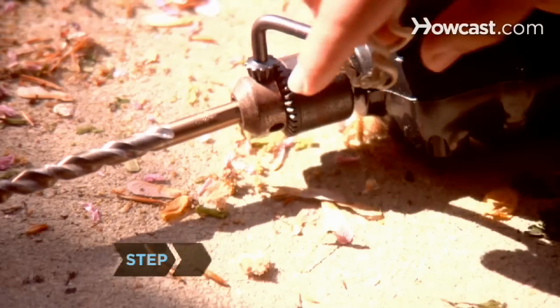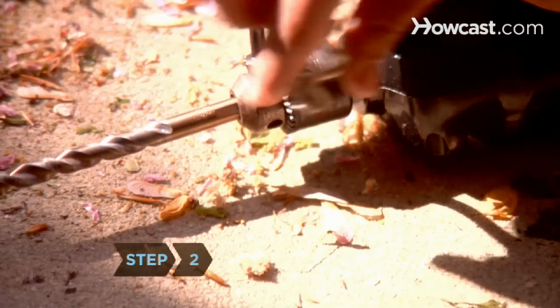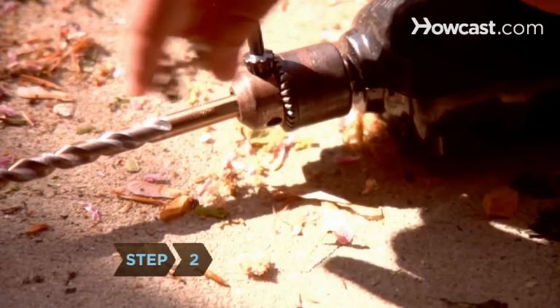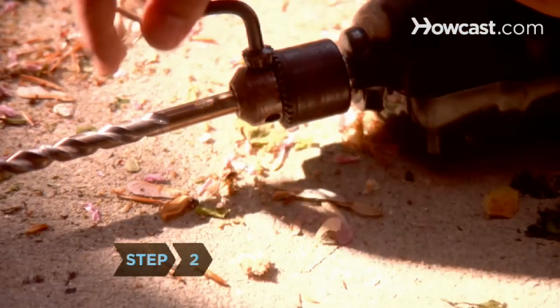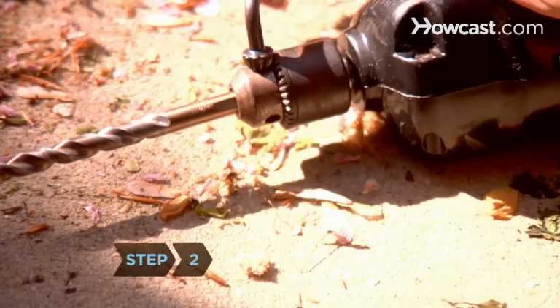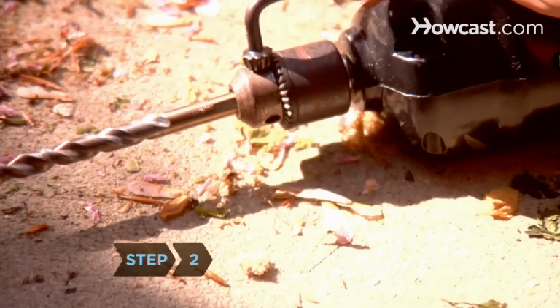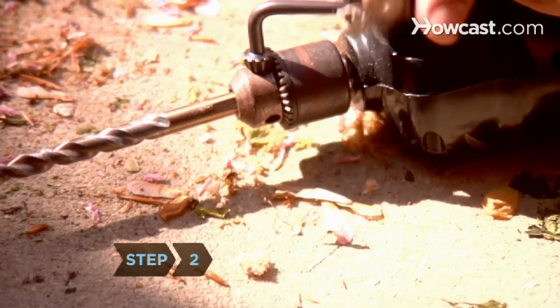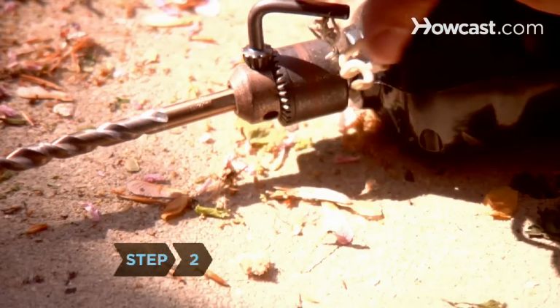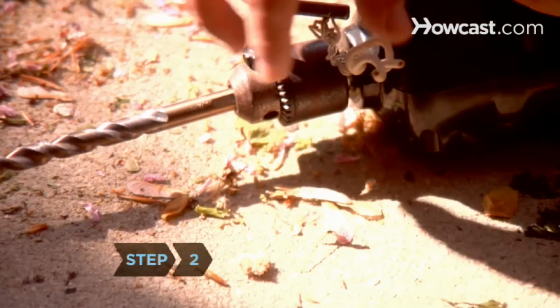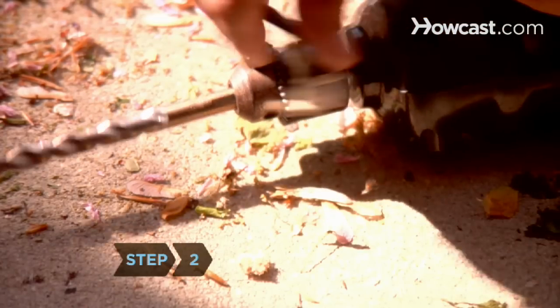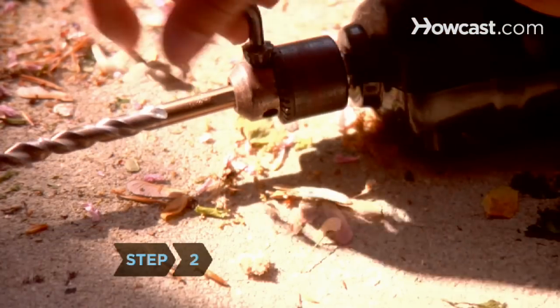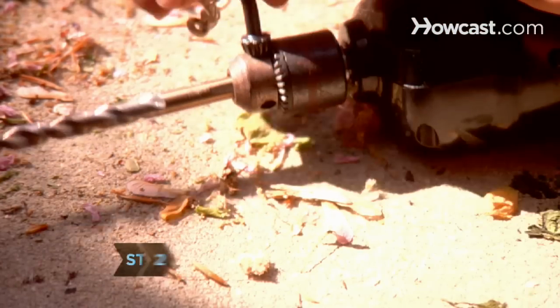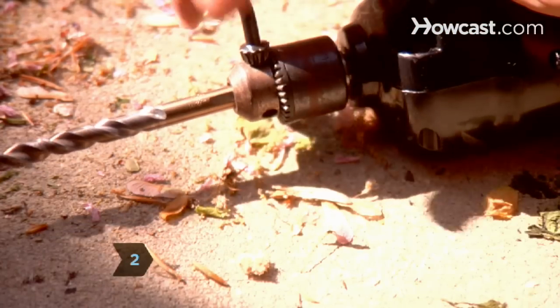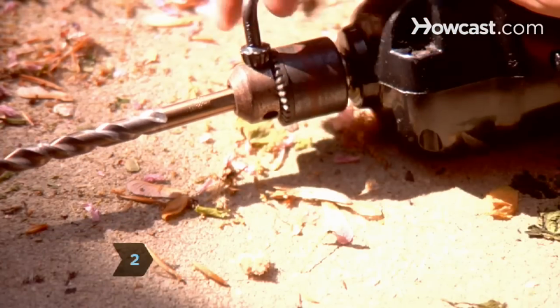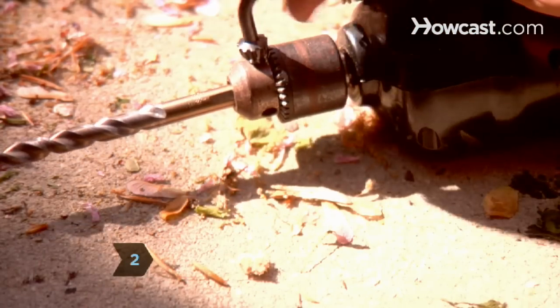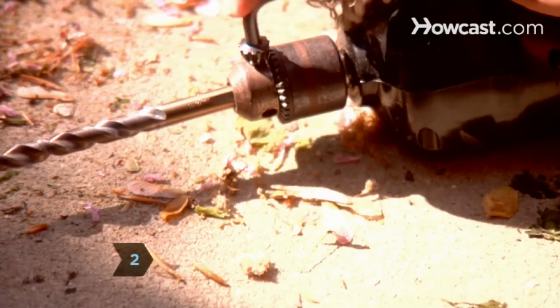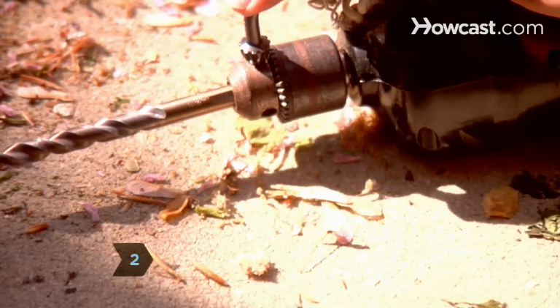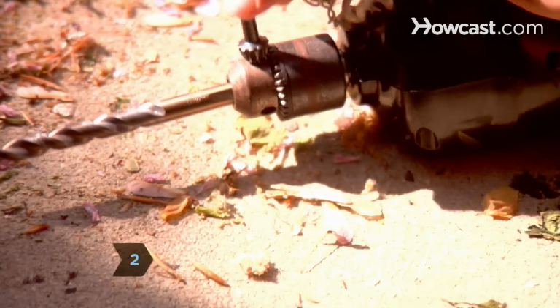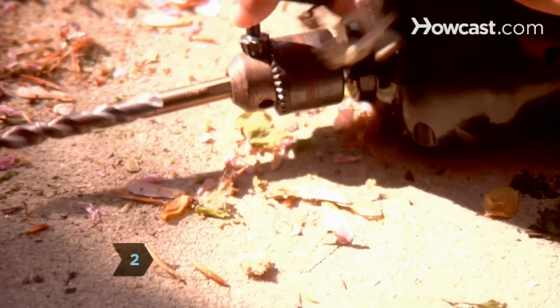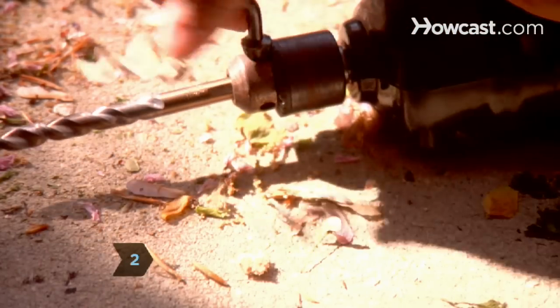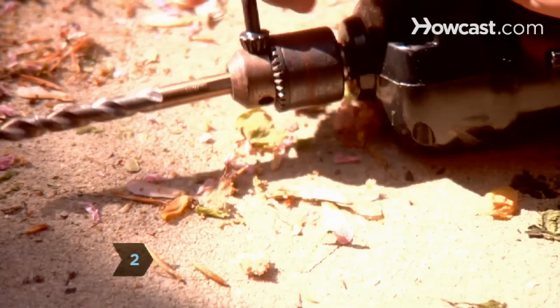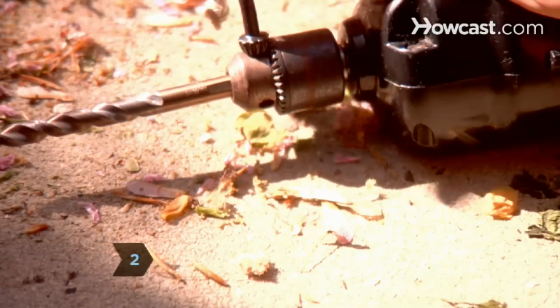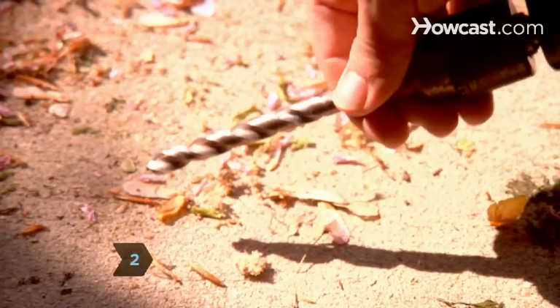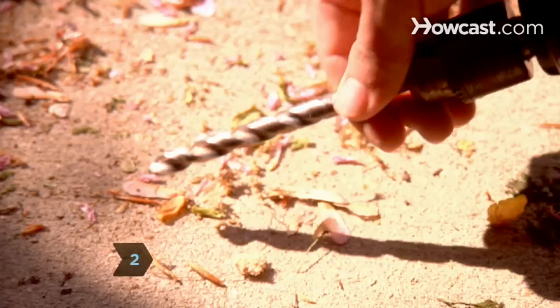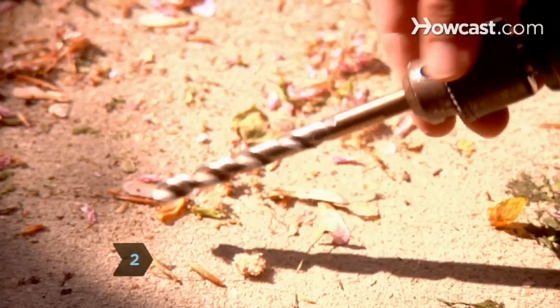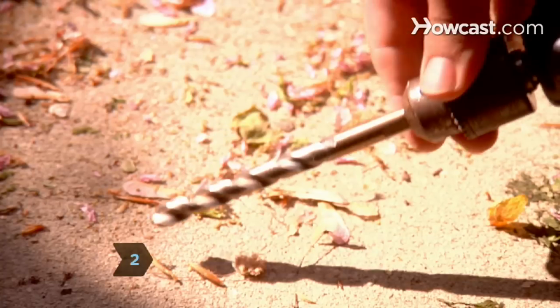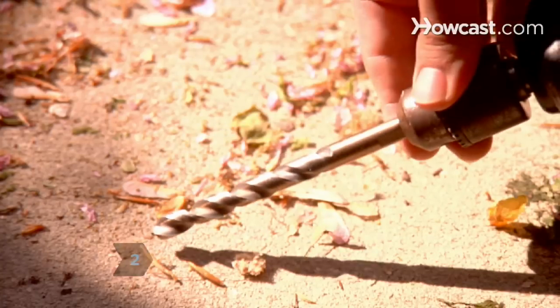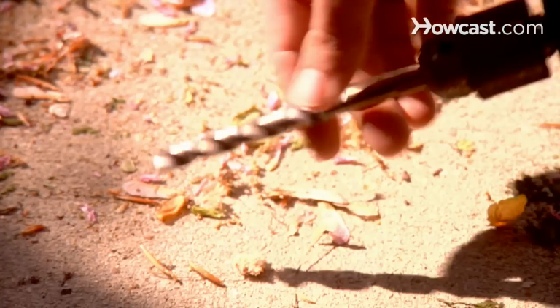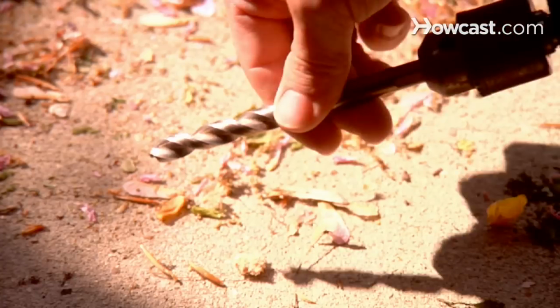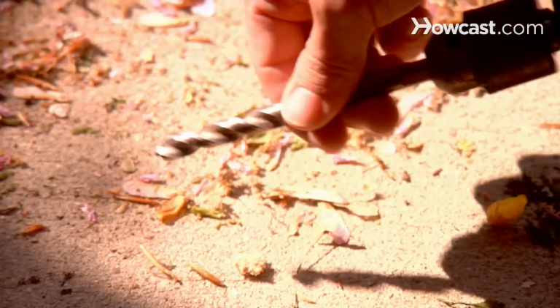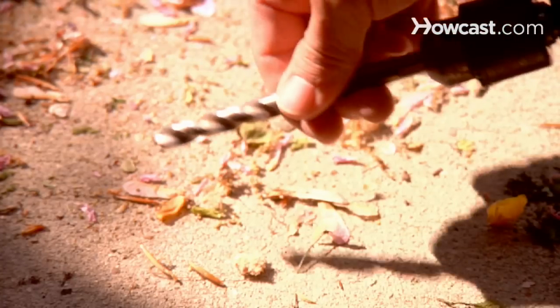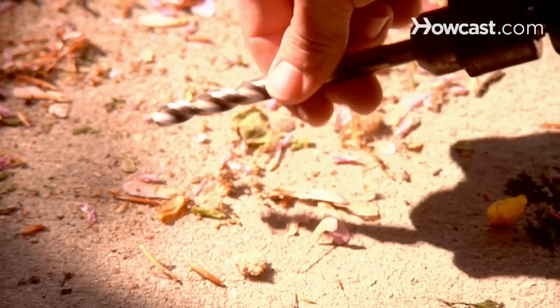Step 2. Turn the key in a clockwise direction to tighten the chuck. Make sure the bit is secured tightly.